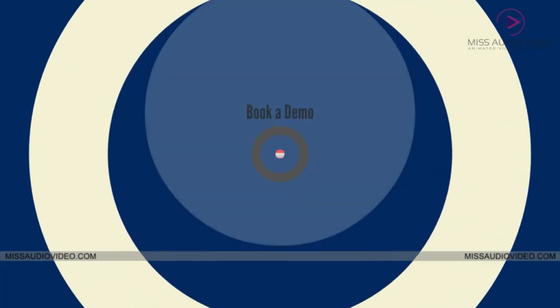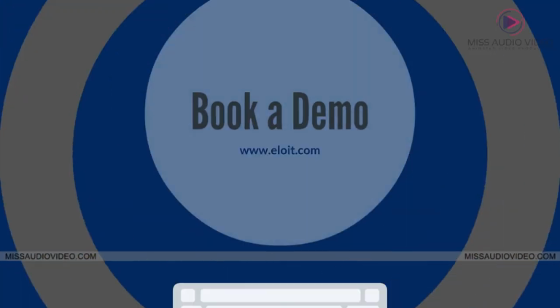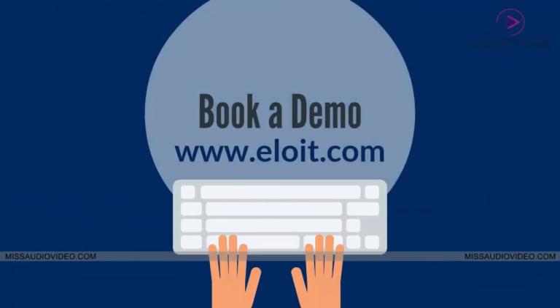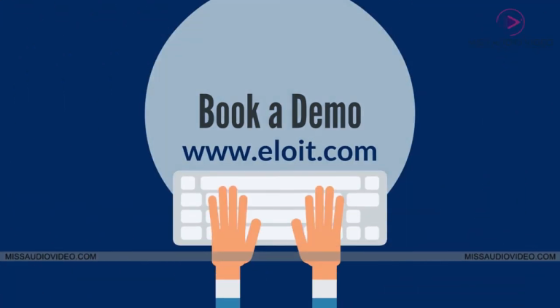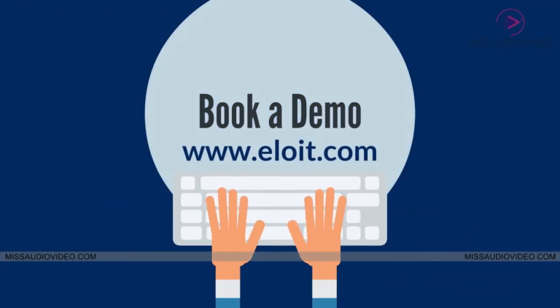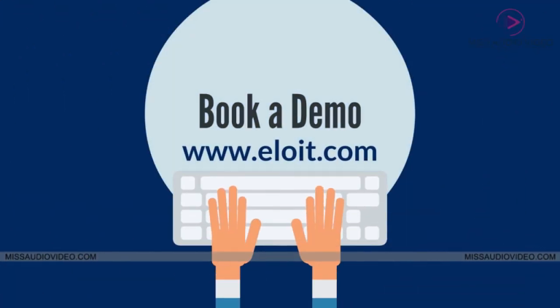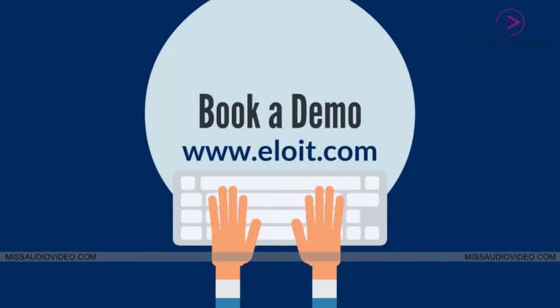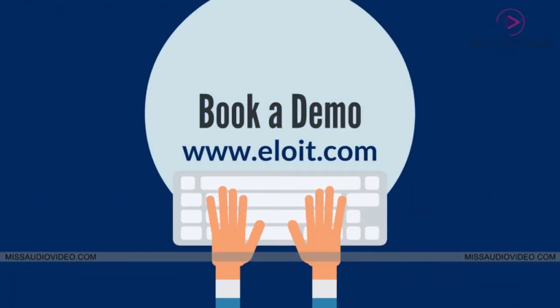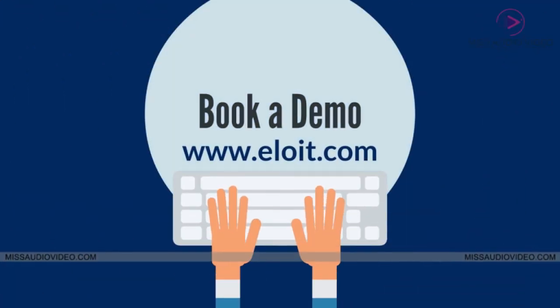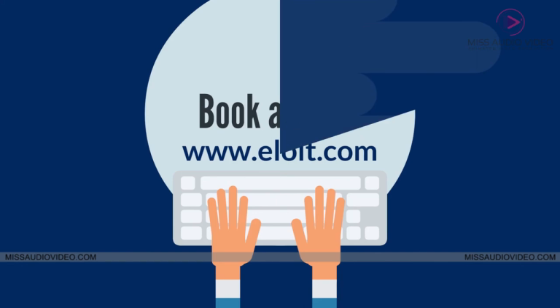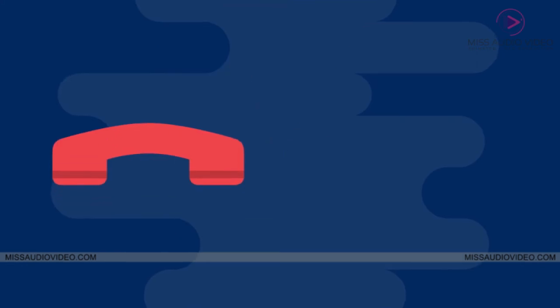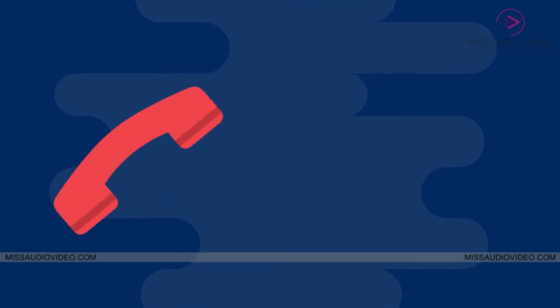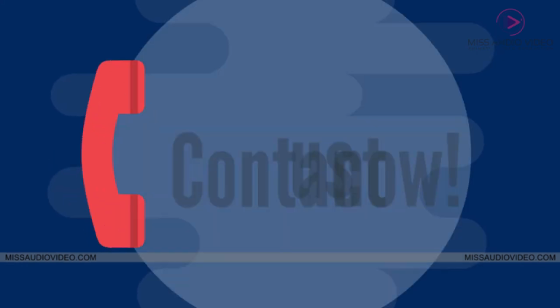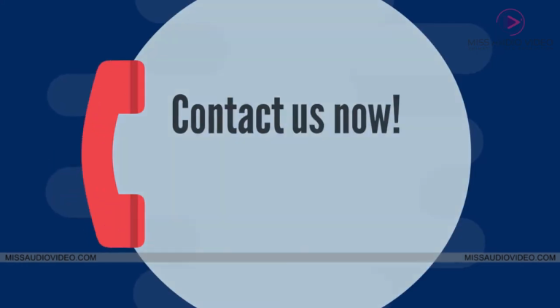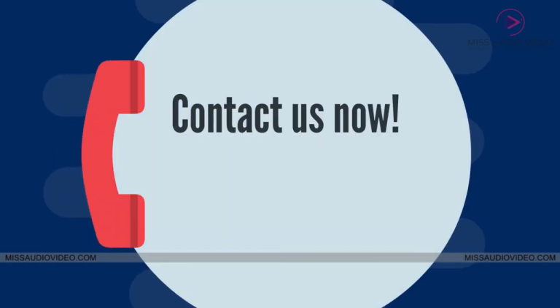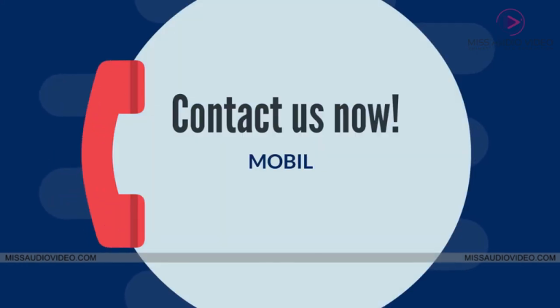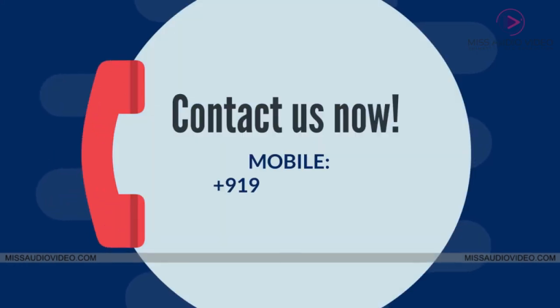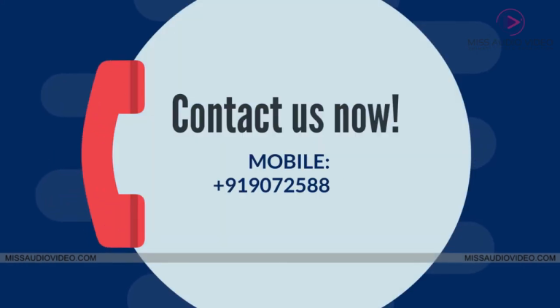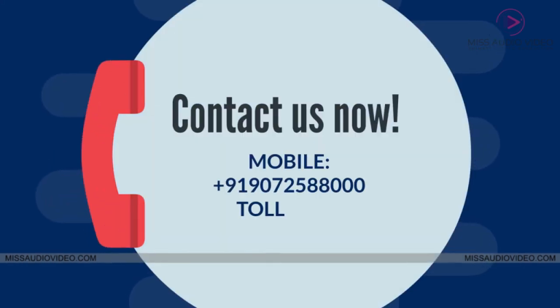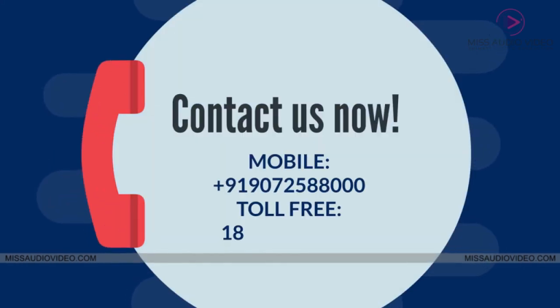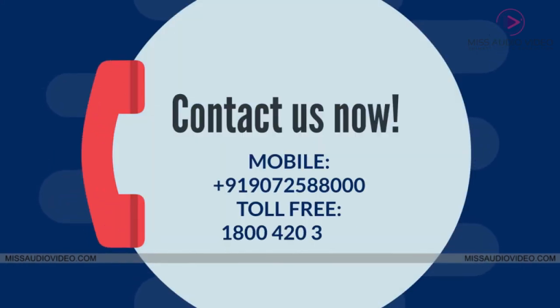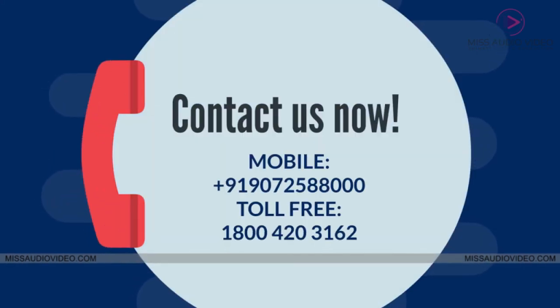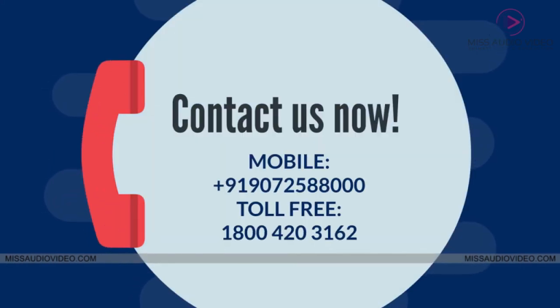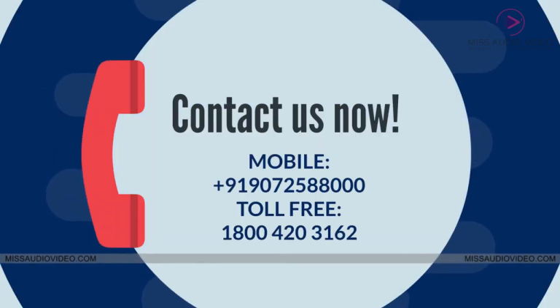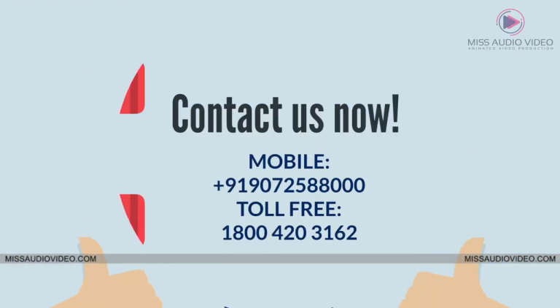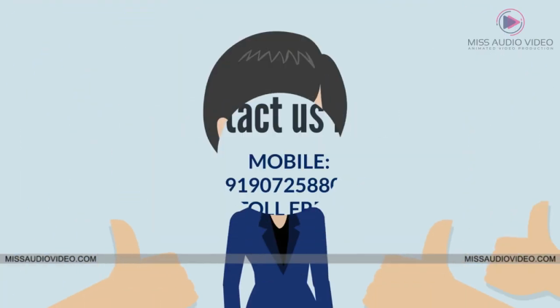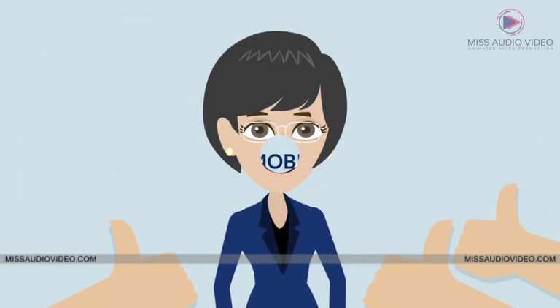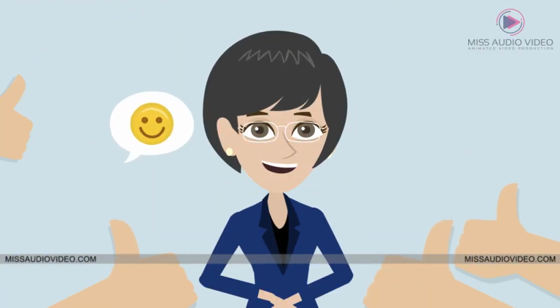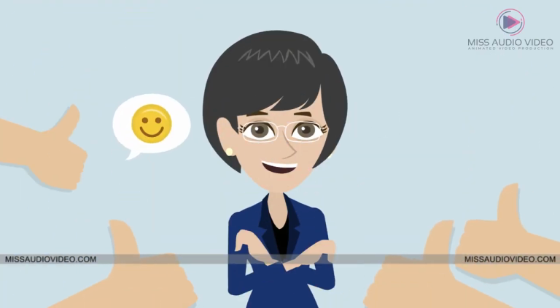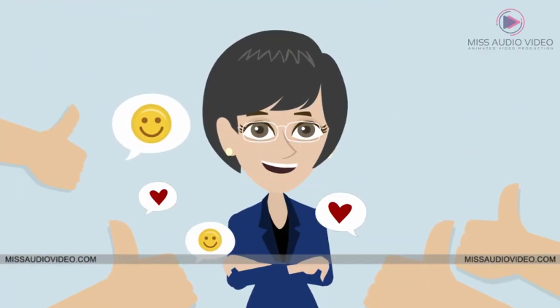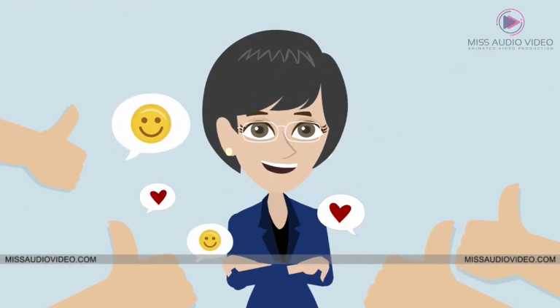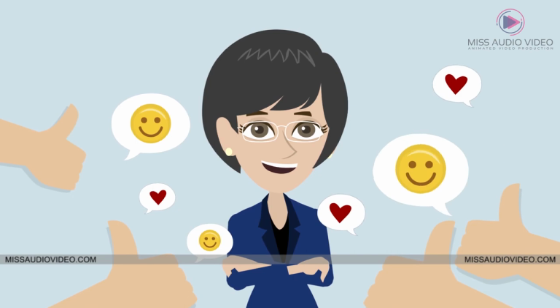Book a demo at alloyt.com or just give us a call. In this fast-moving world, you don't want to fall back, do you?